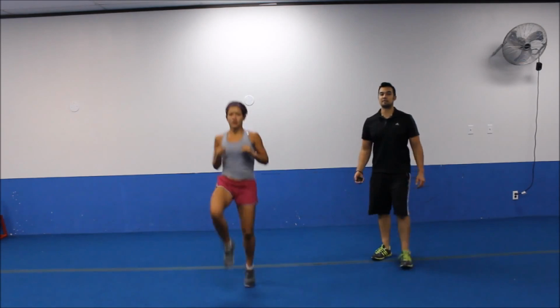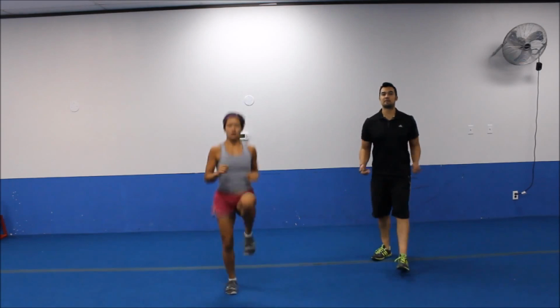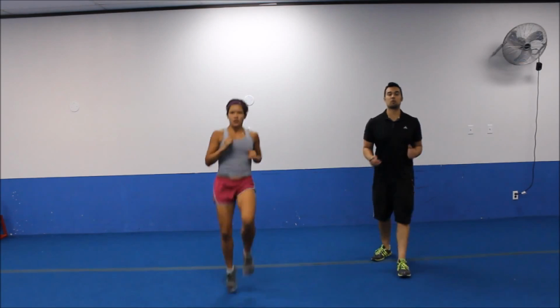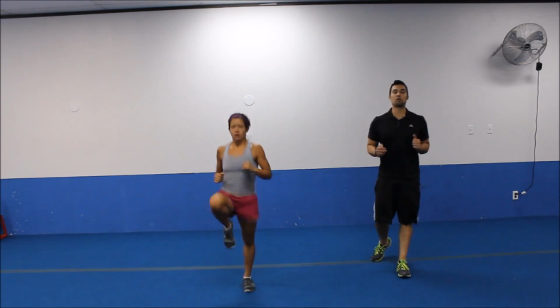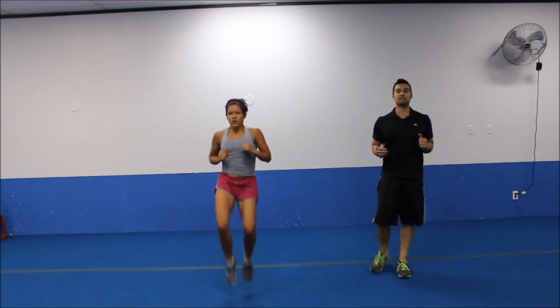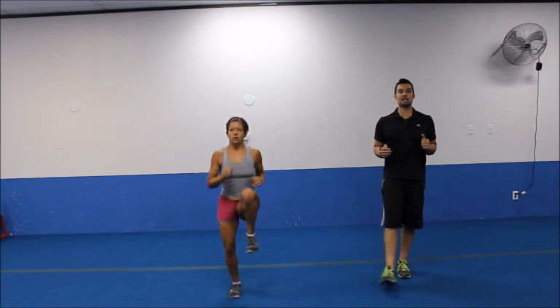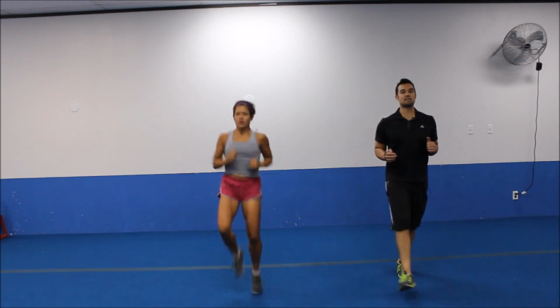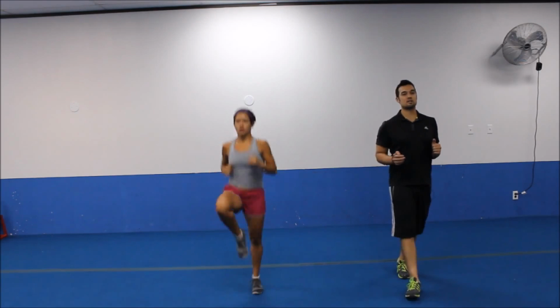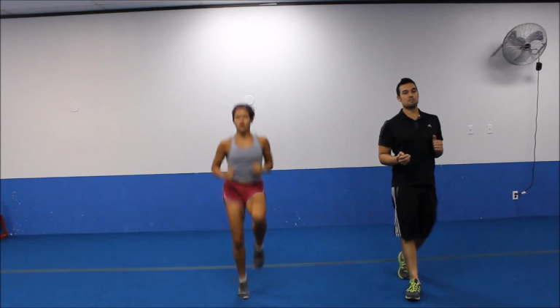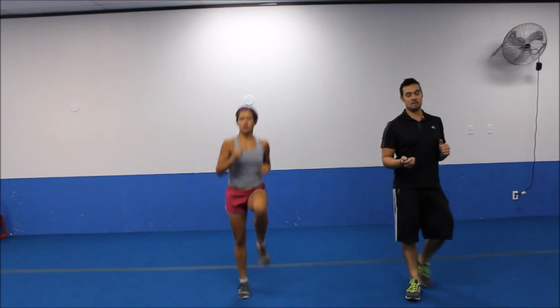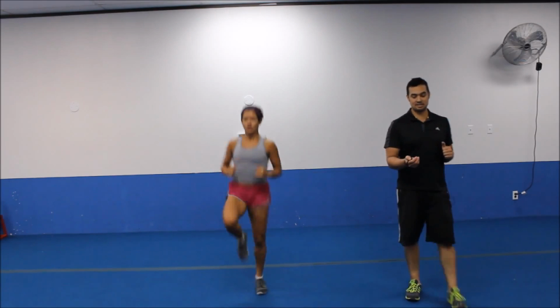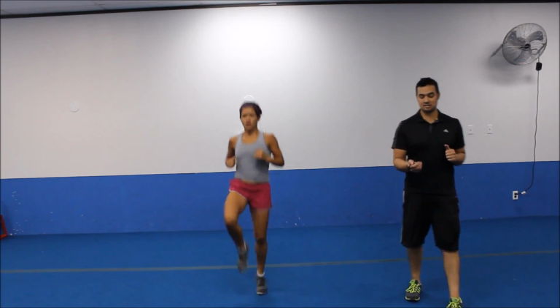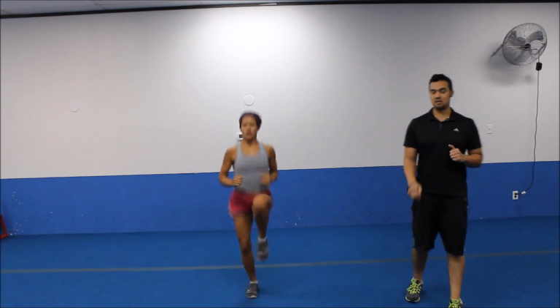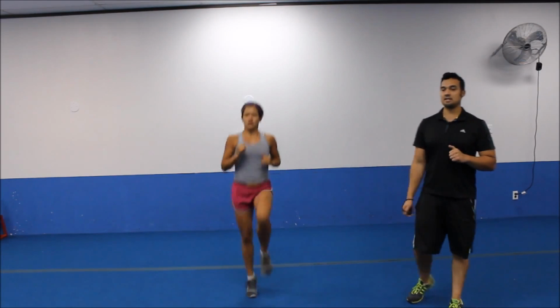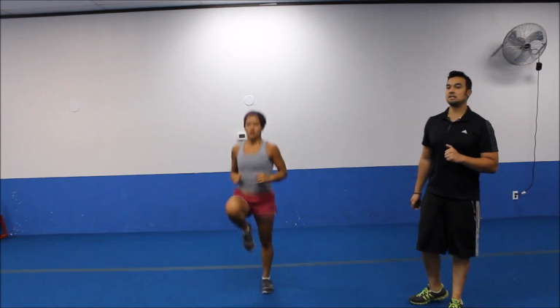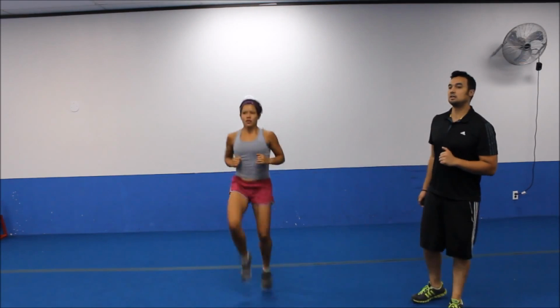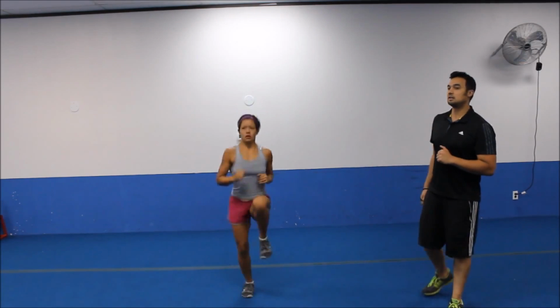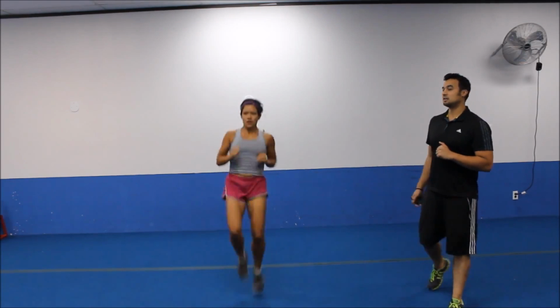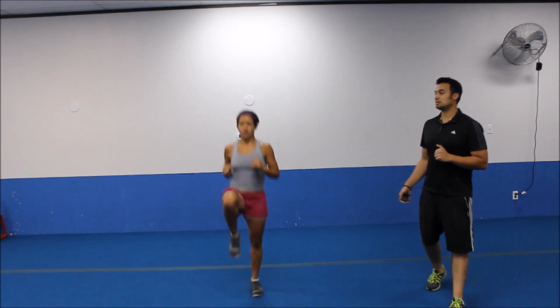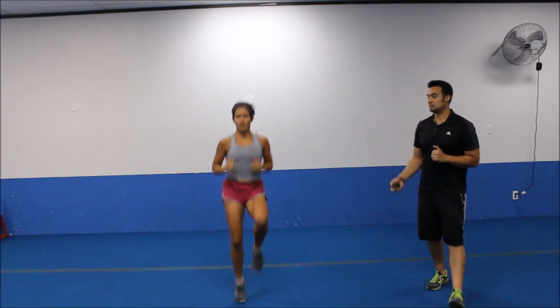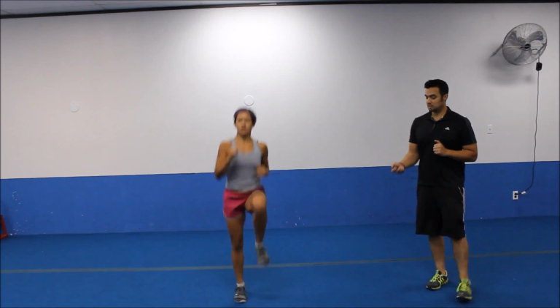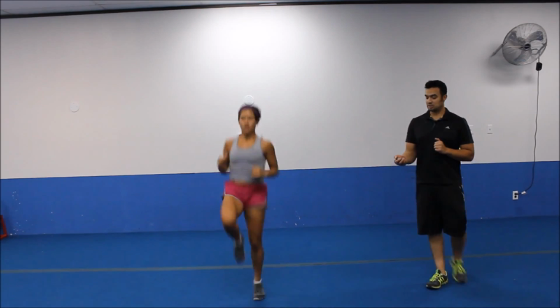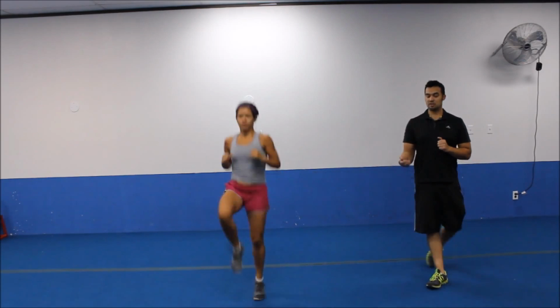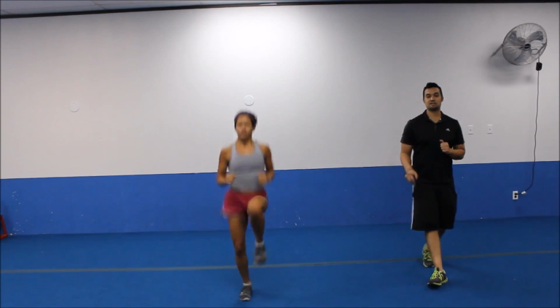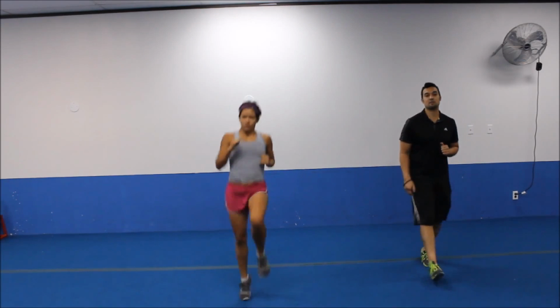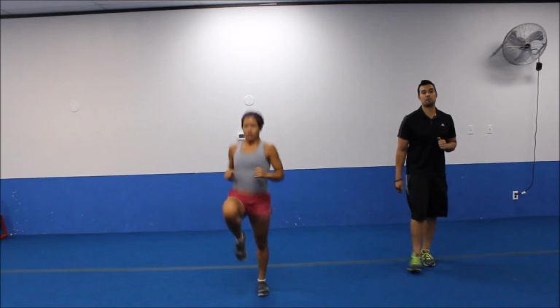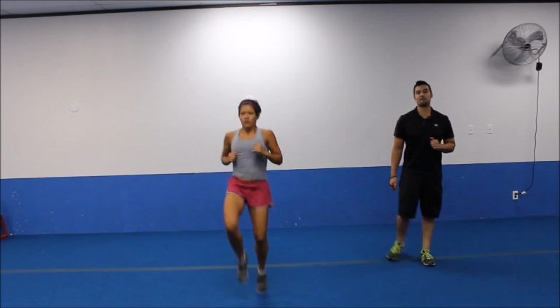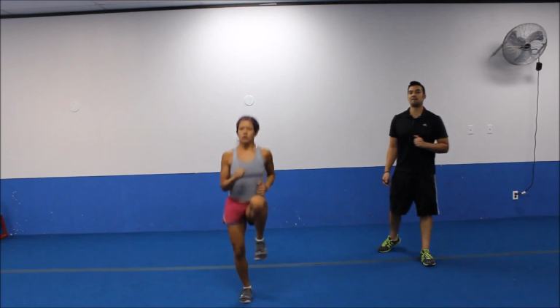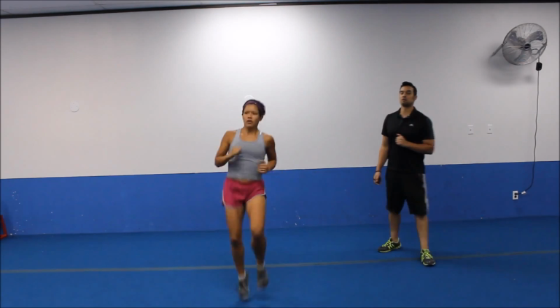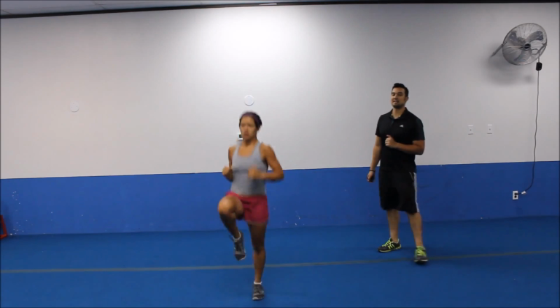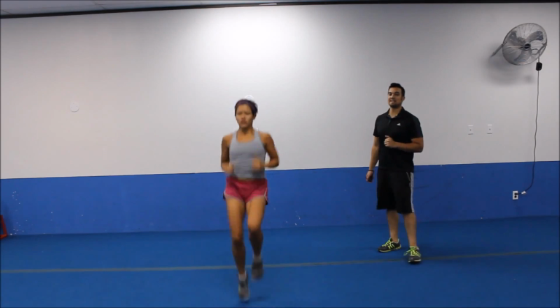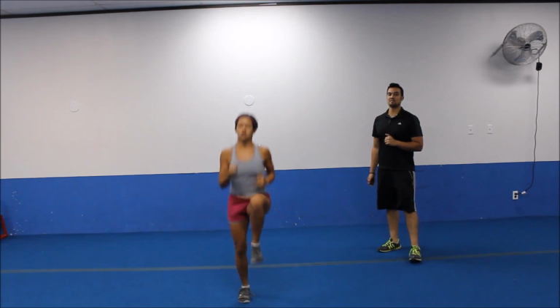Still keeping the core engaged, upper body solid. Good. Let's go. Four, five more seconds.